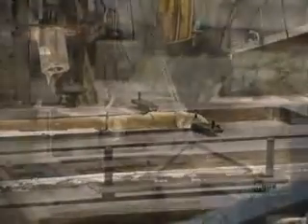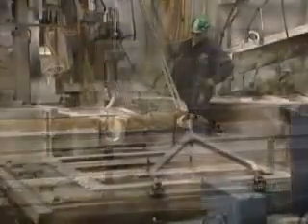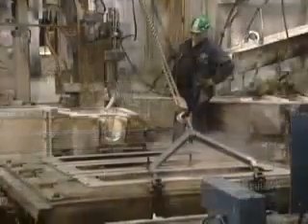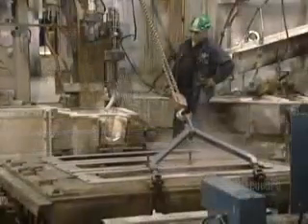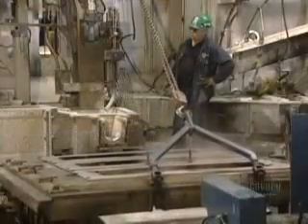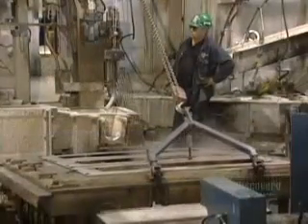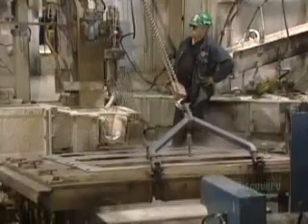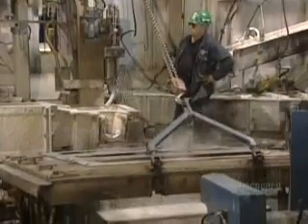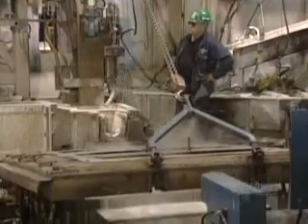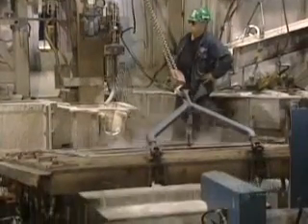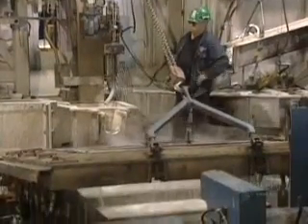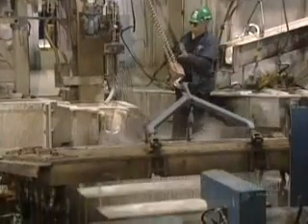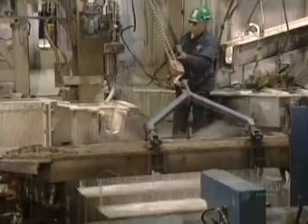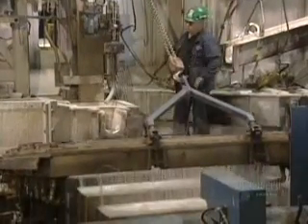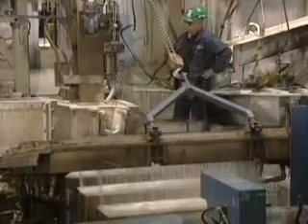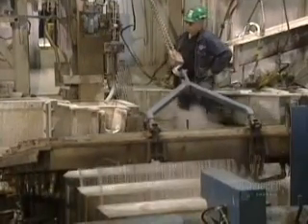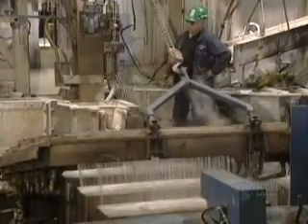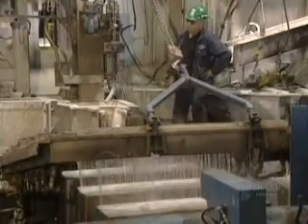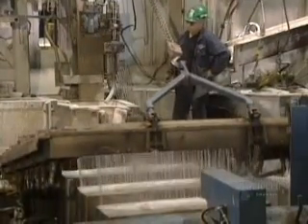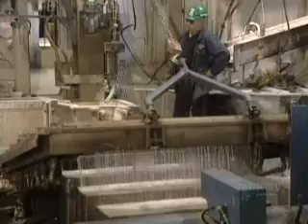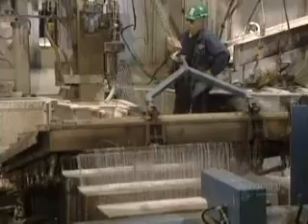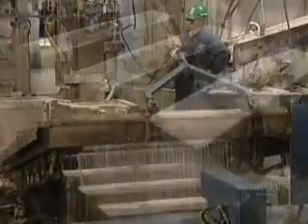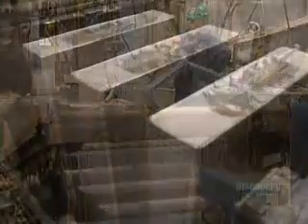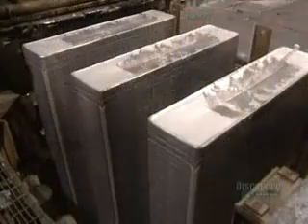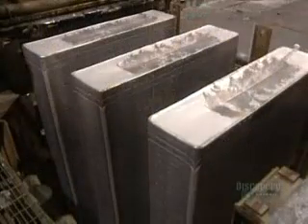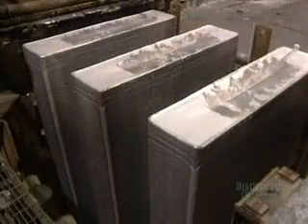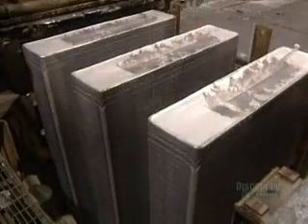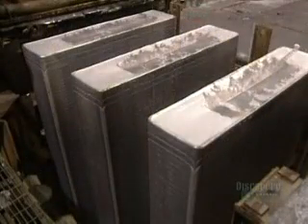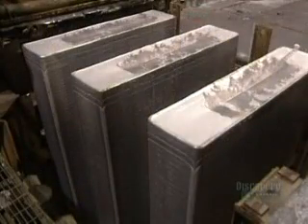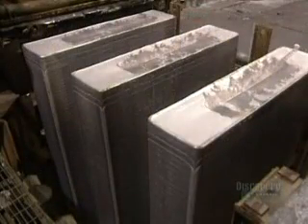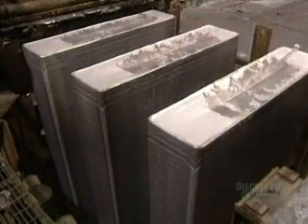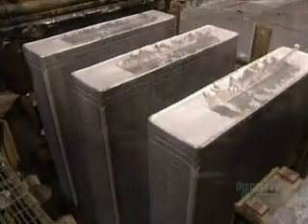The molds are cooled with water to accelerate the solidification of the molten aluminum. Ingots are then unmolded and are ready for milling.